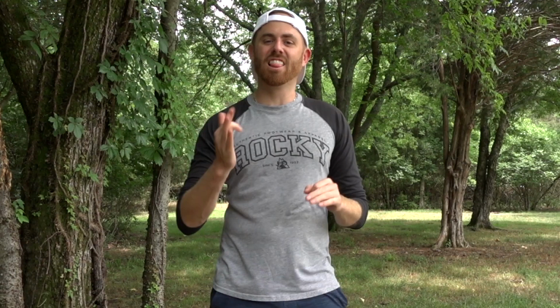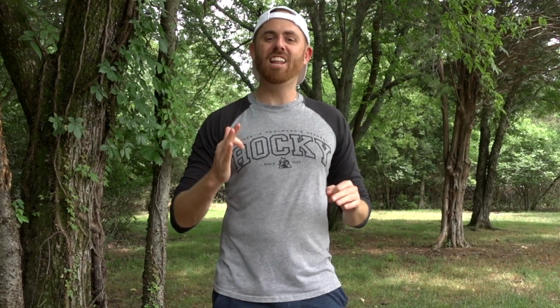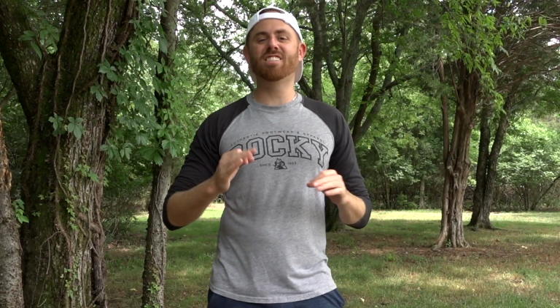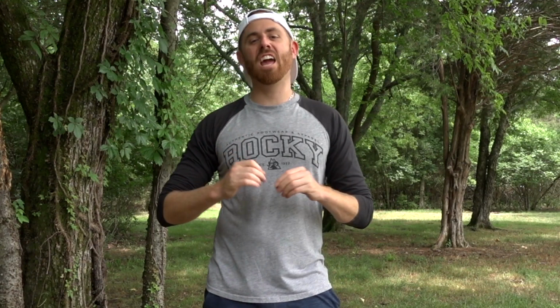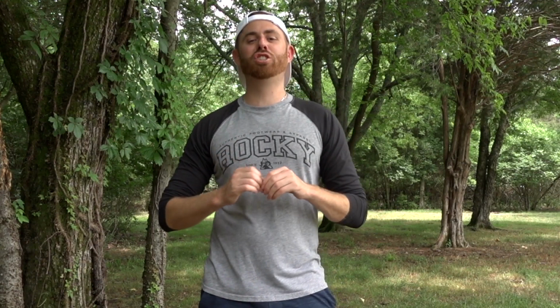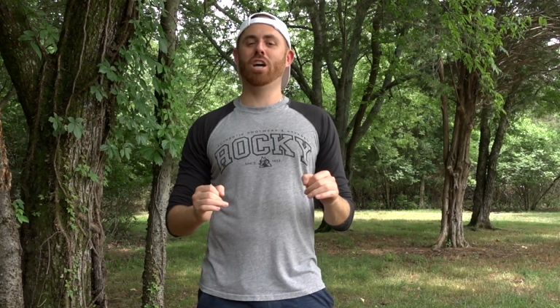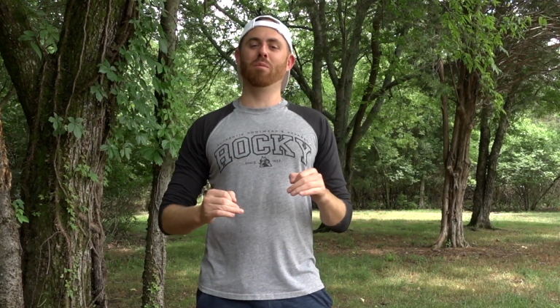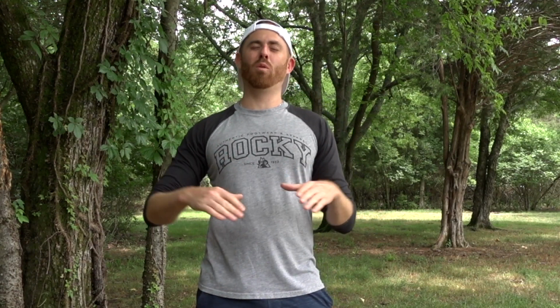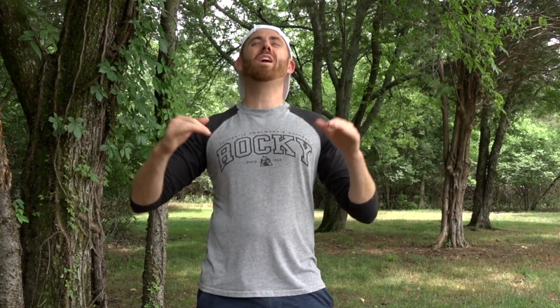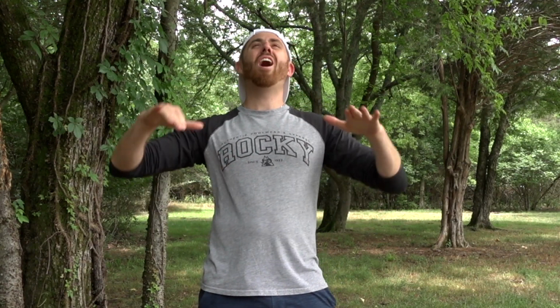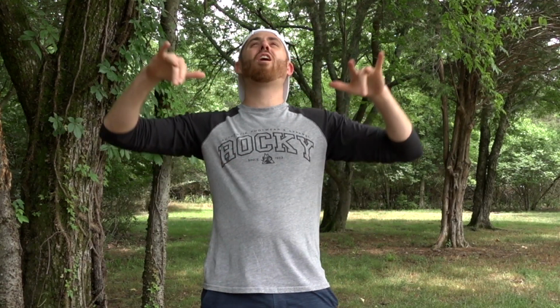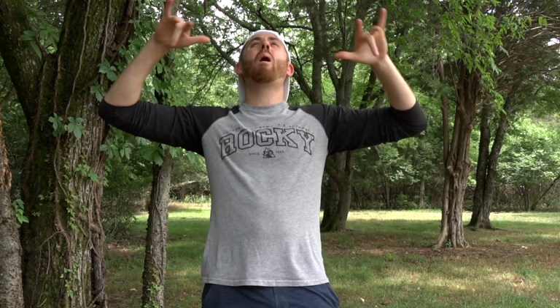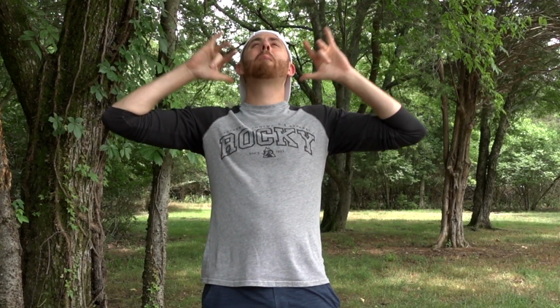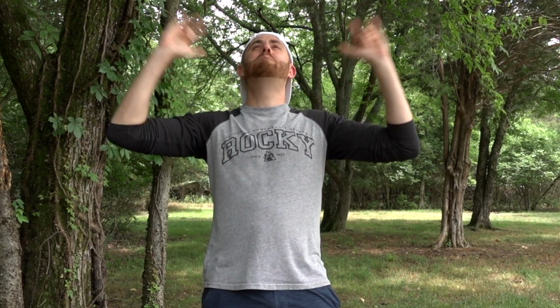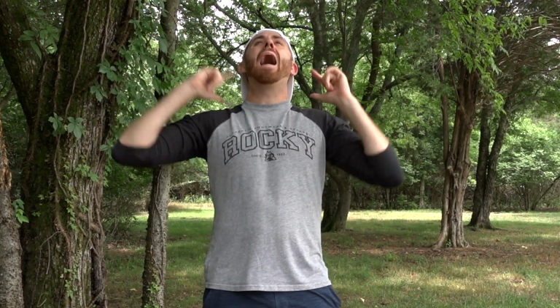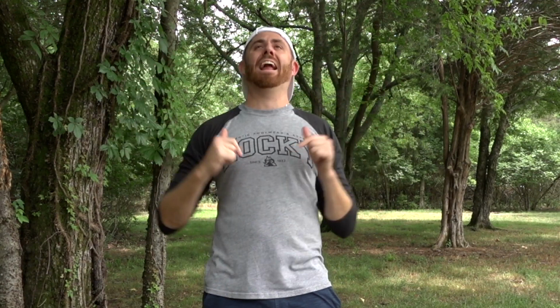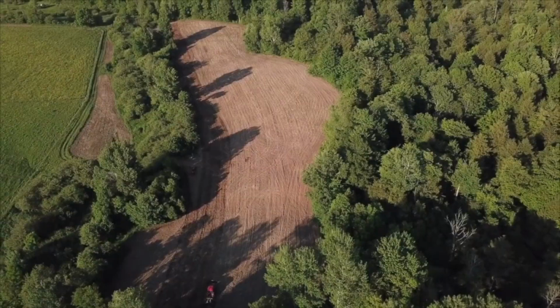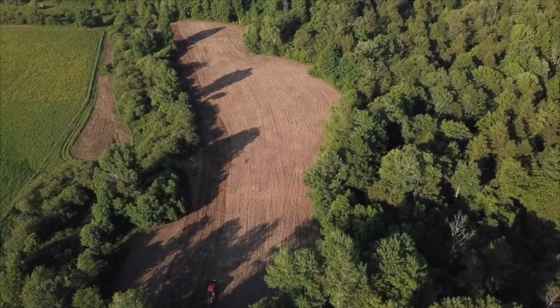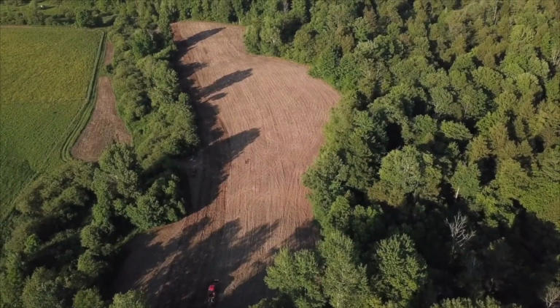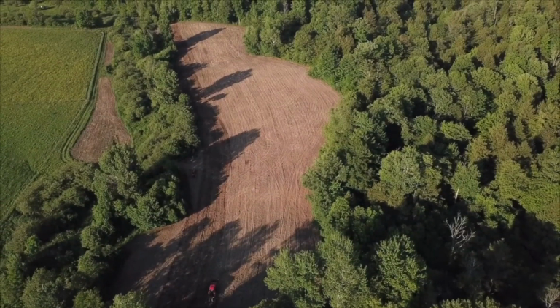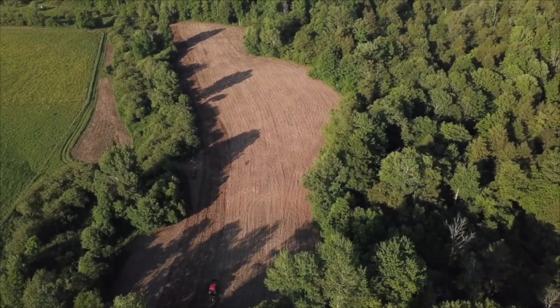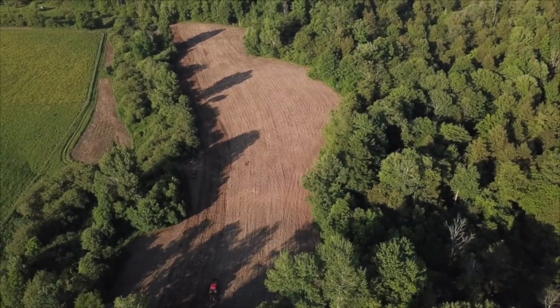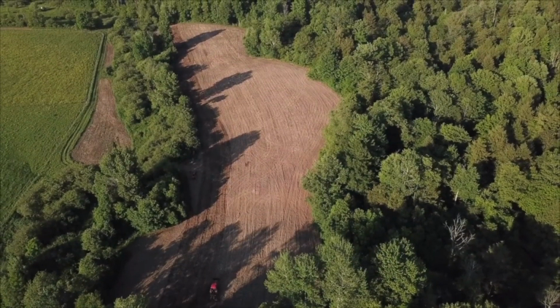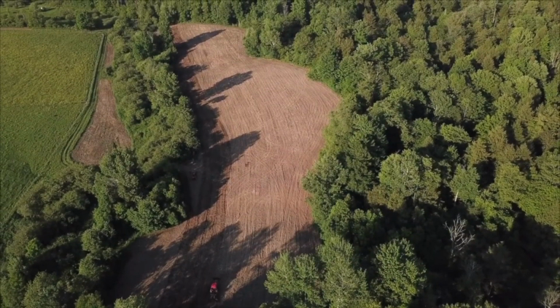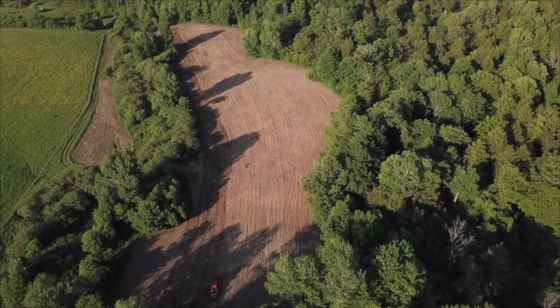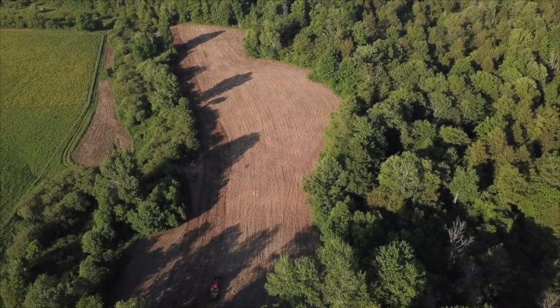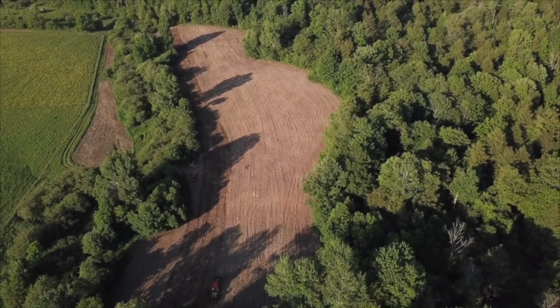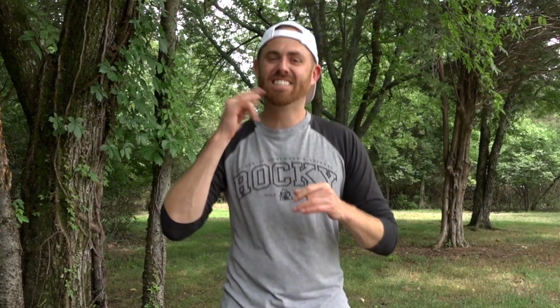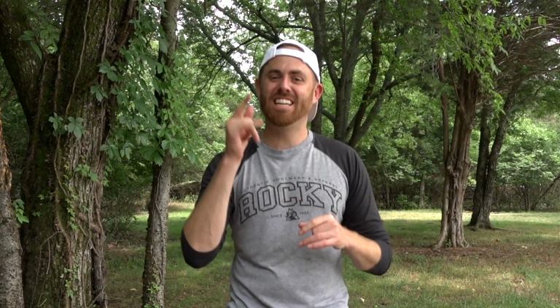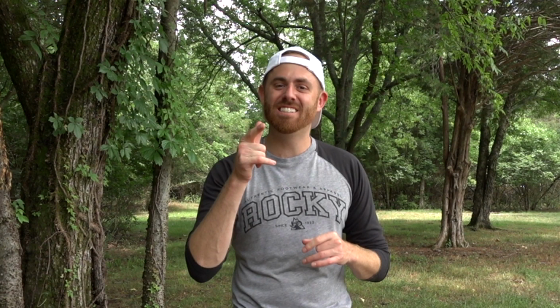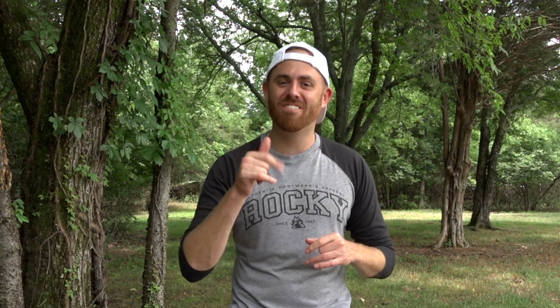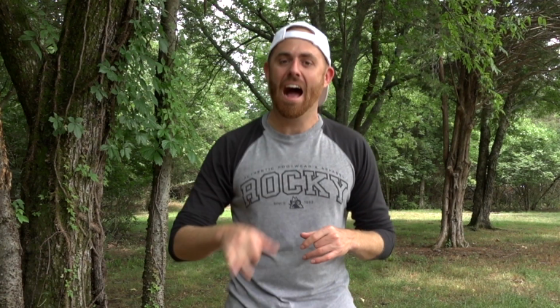Ladies and gentlemen, we are back. It's time for Food Plot Chronicles Season 5.